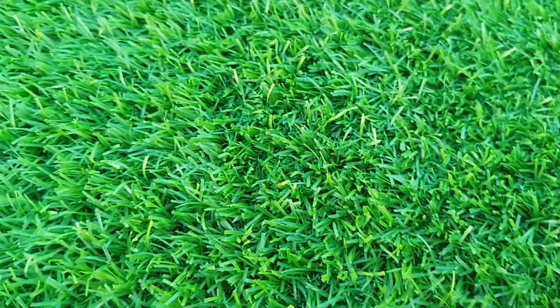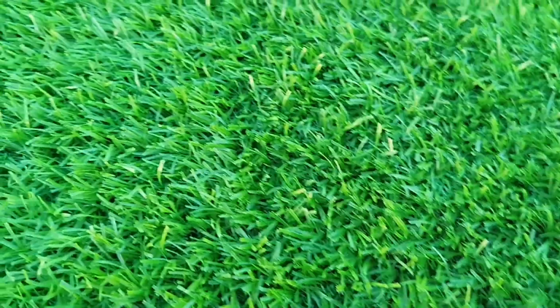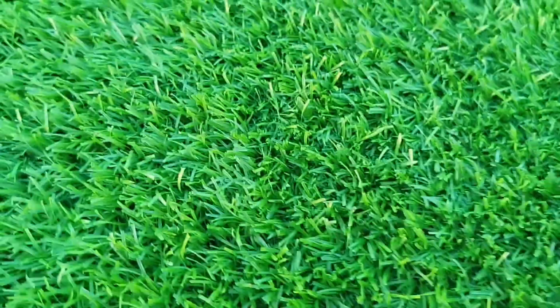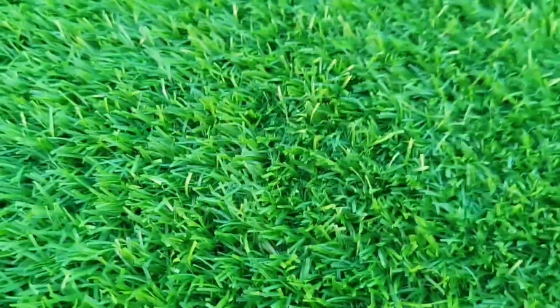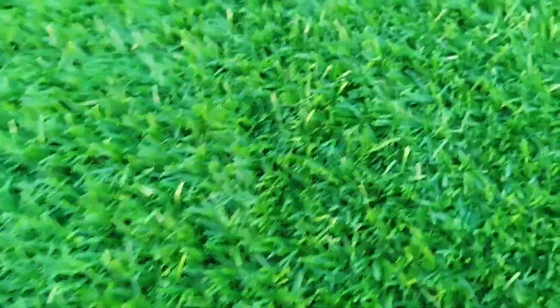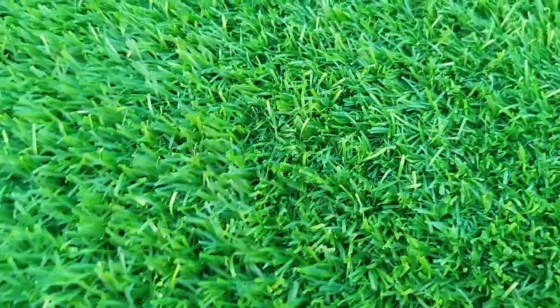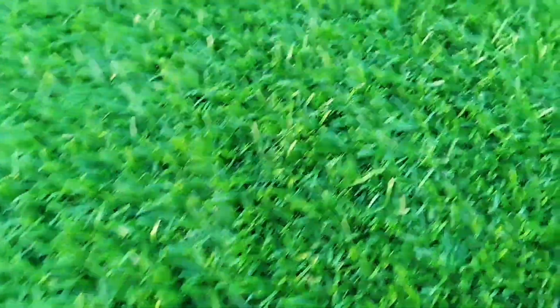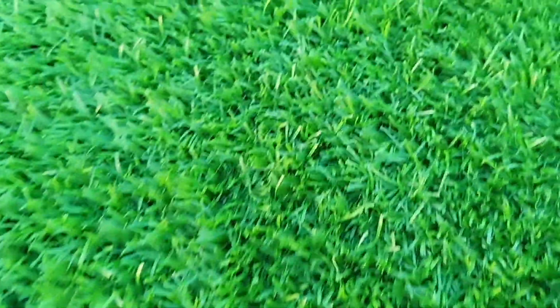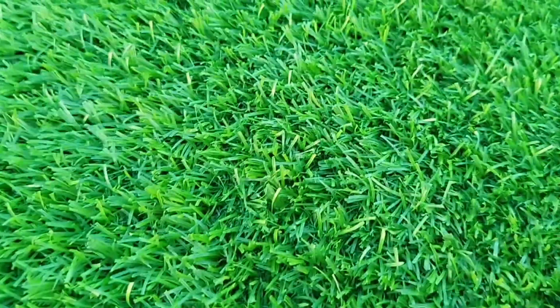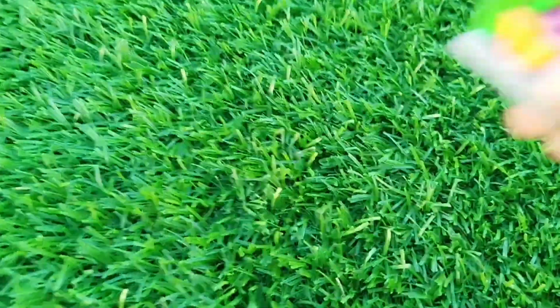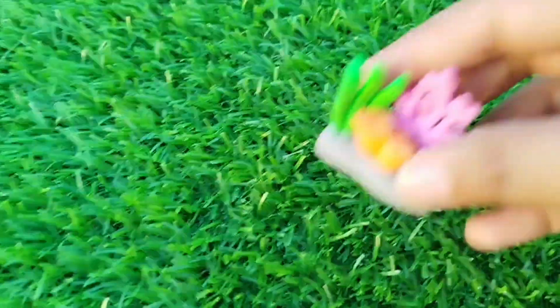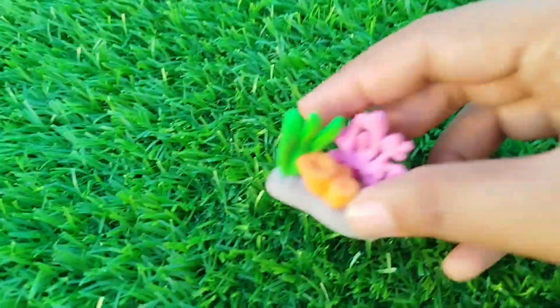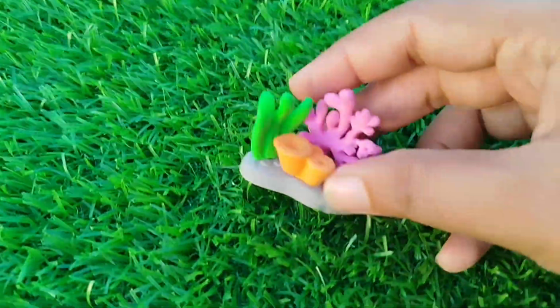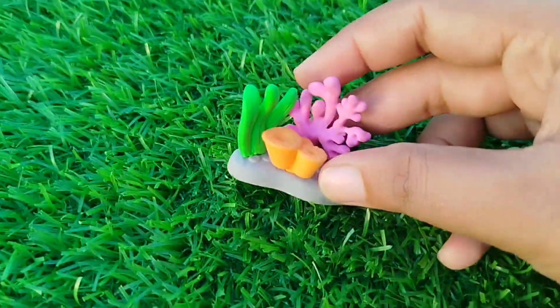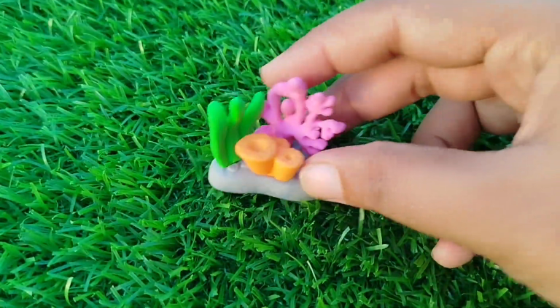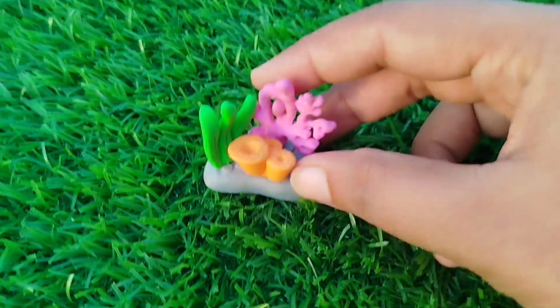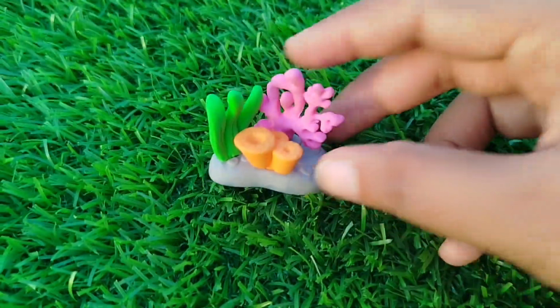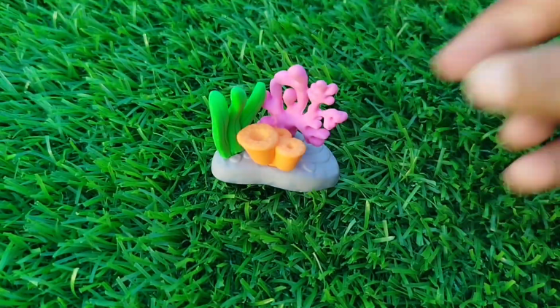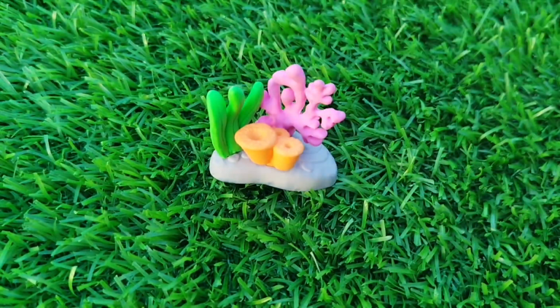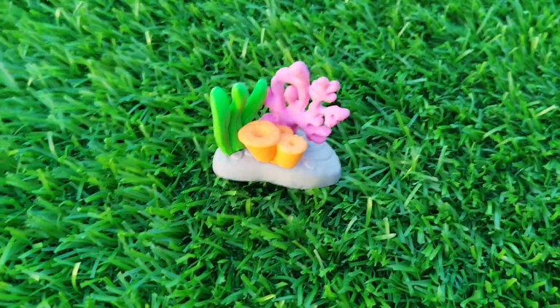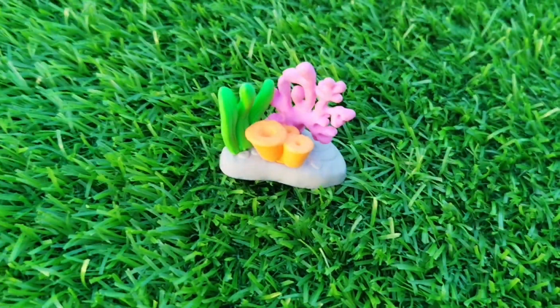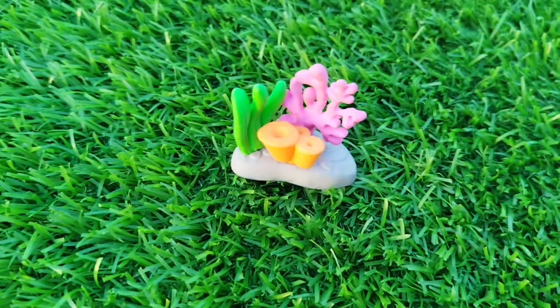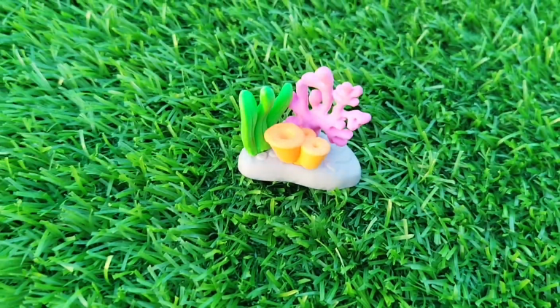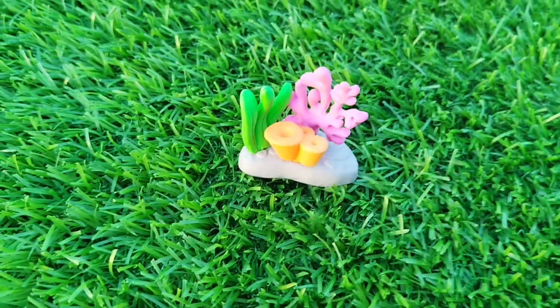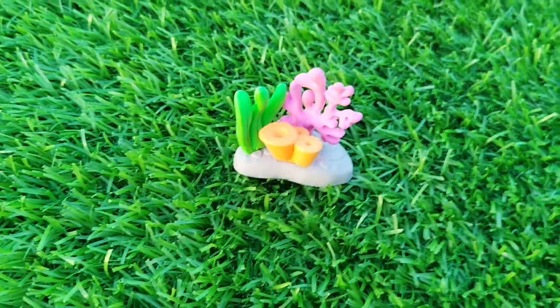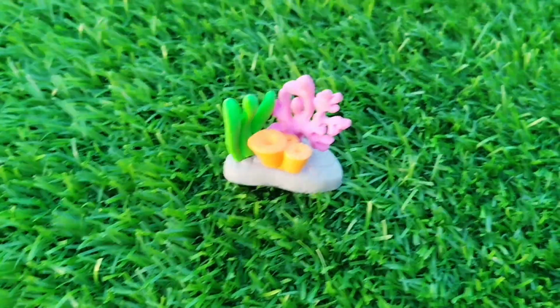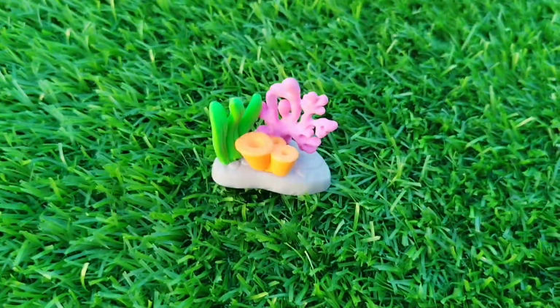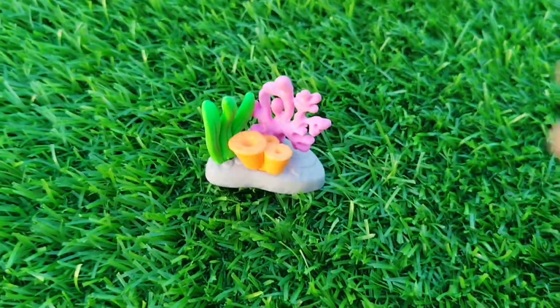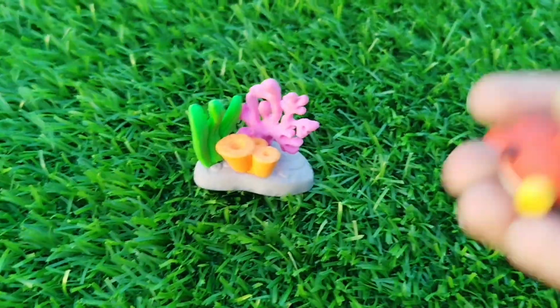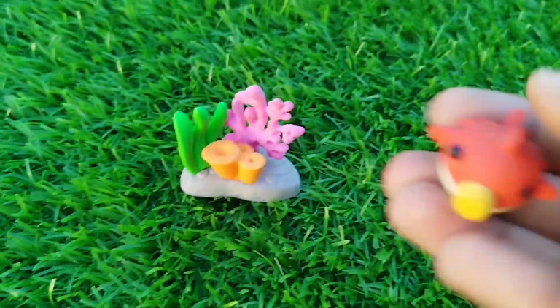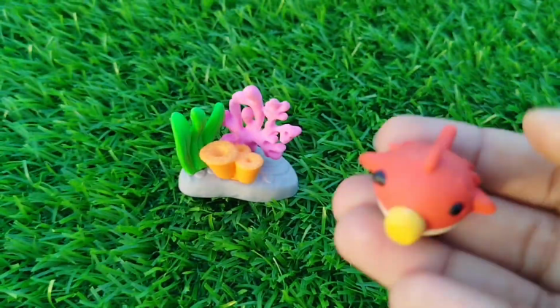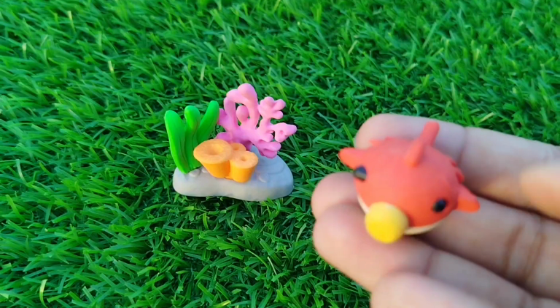Today we have a lot of sea animal toys. Let's learn their names point by point.